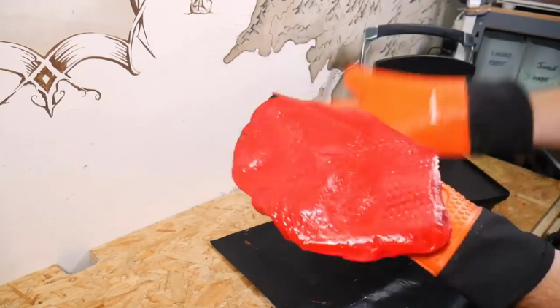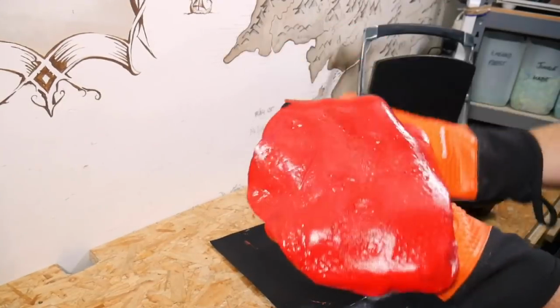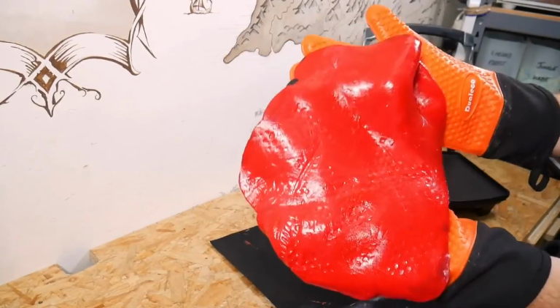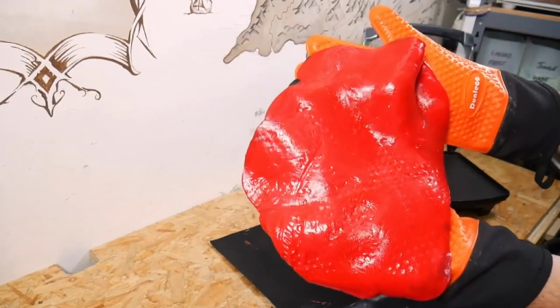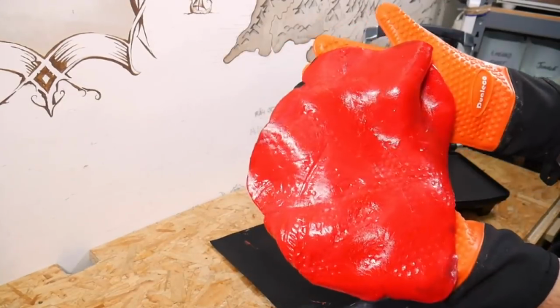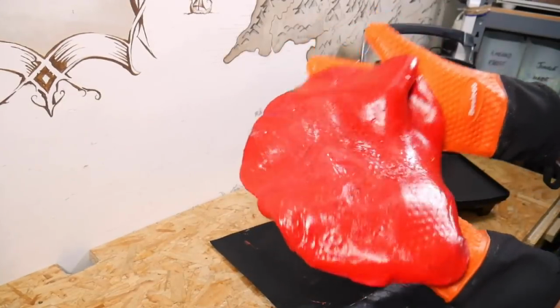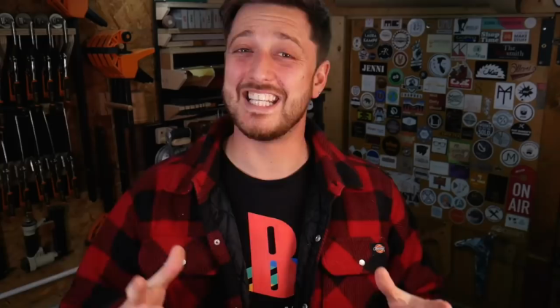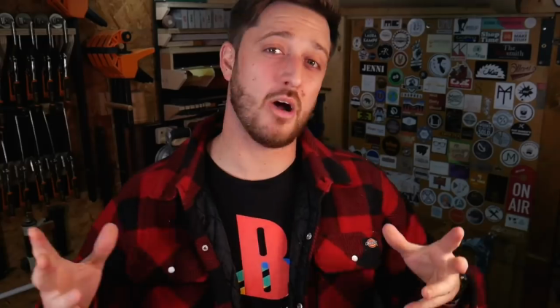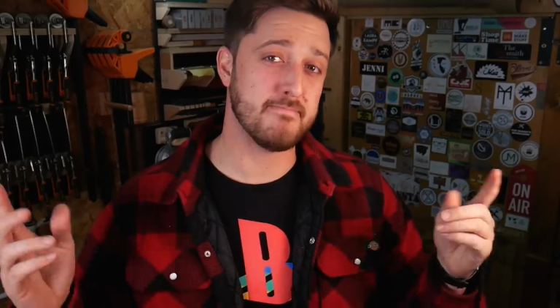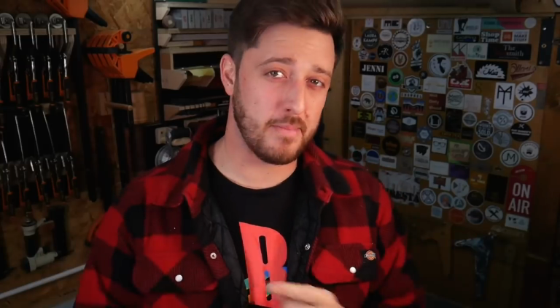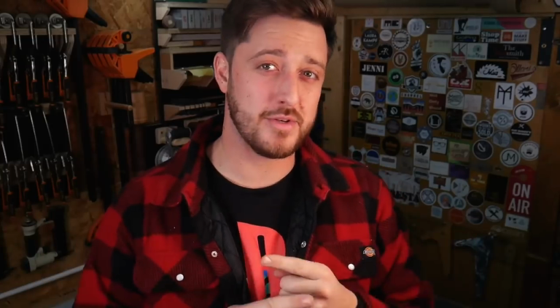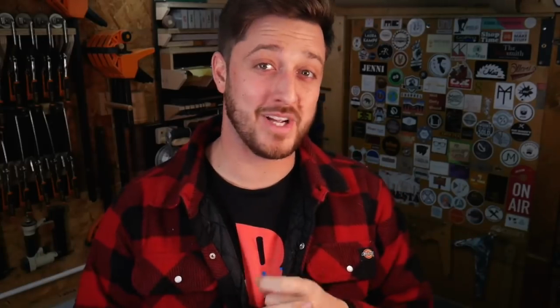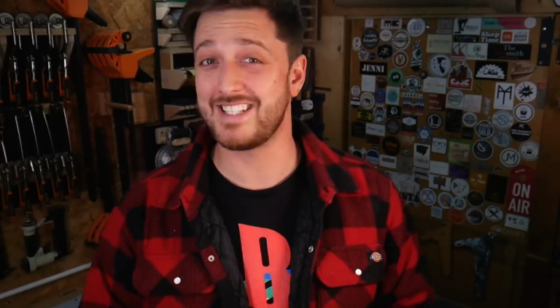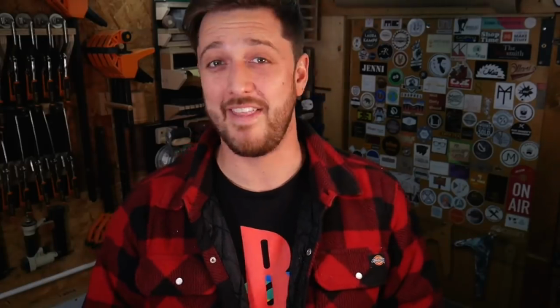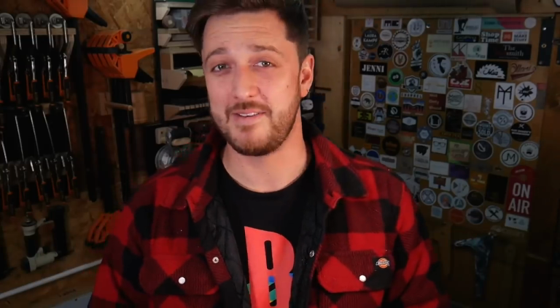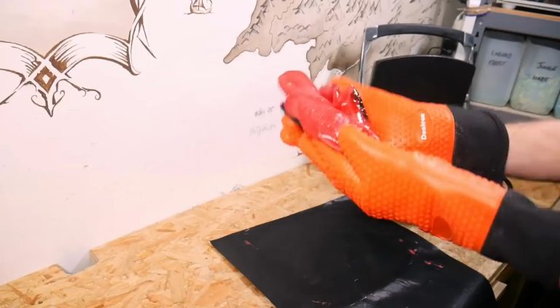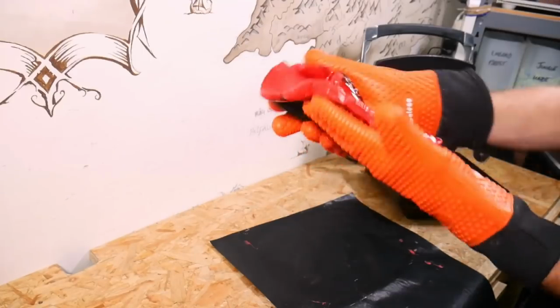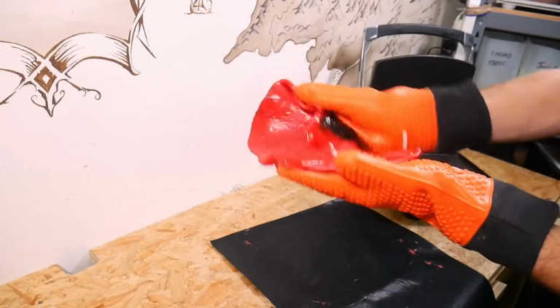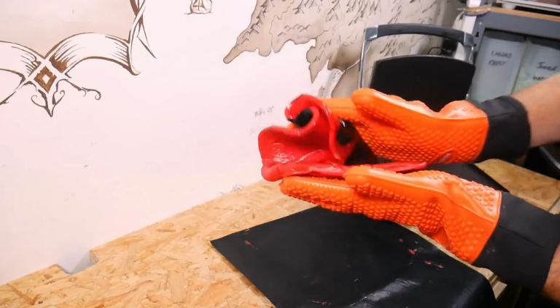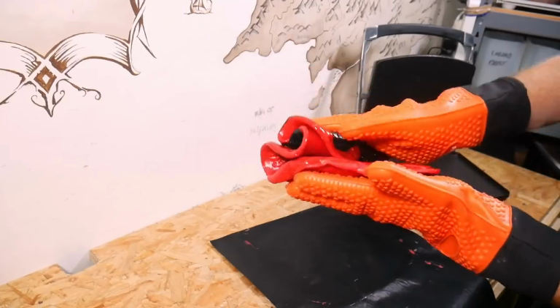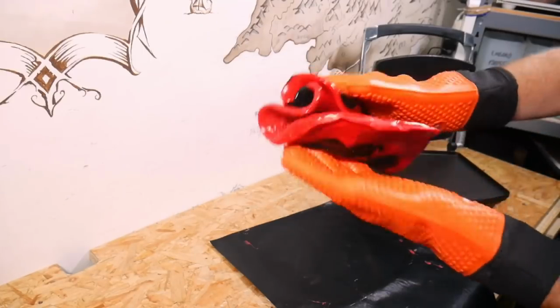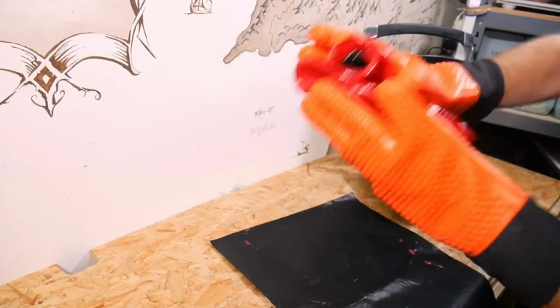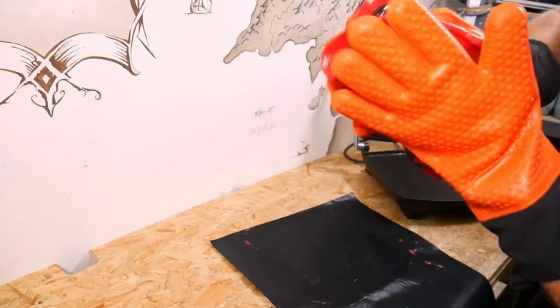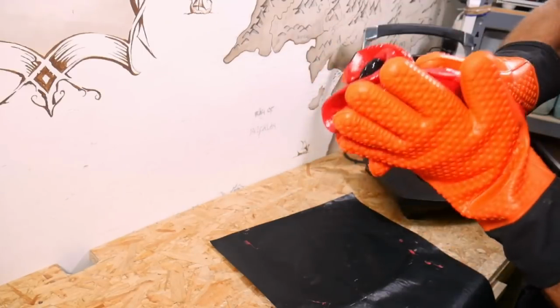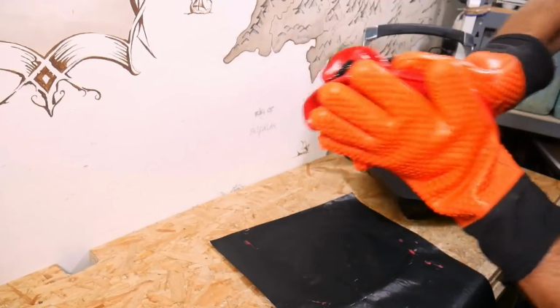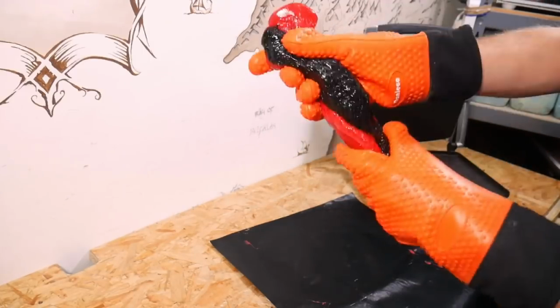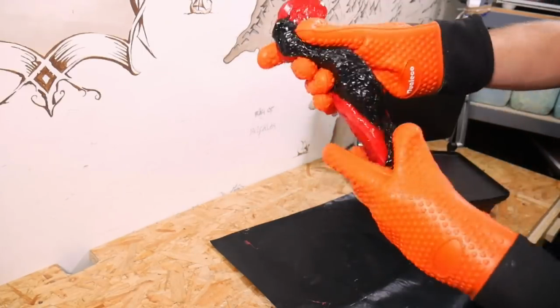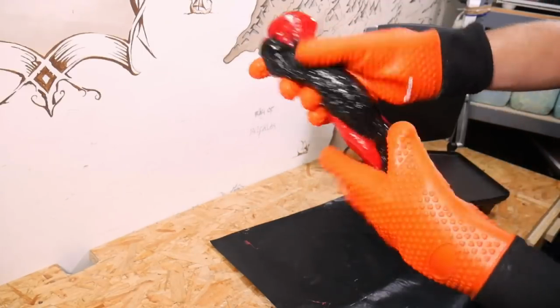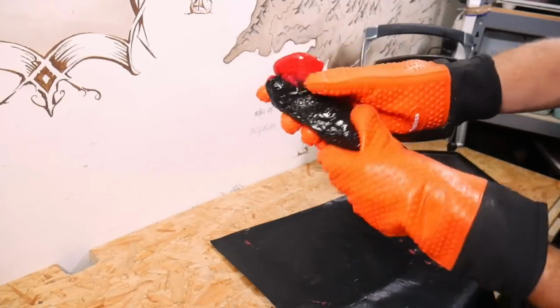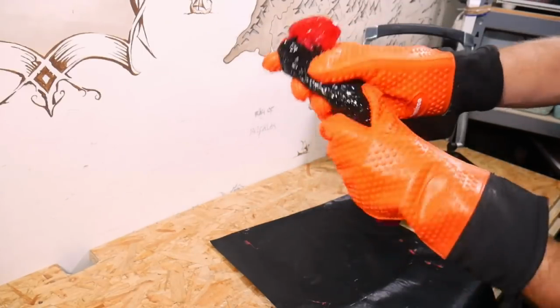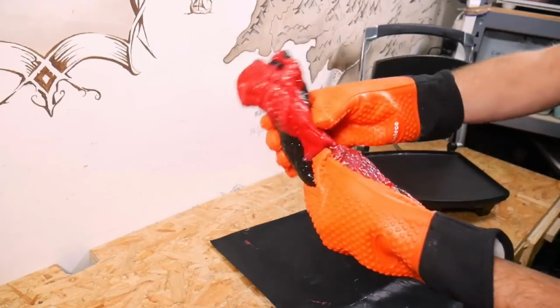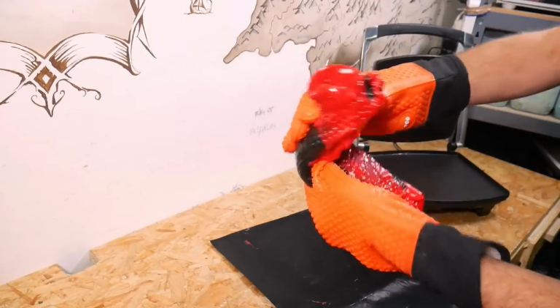Once the red and black is ready it's time to marble those two colours together. A few folds and twists will work perfectly to help squeeze out any of those air bubbles.